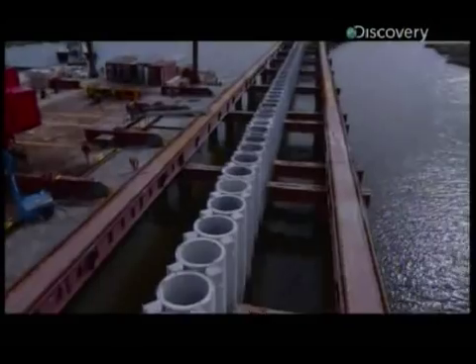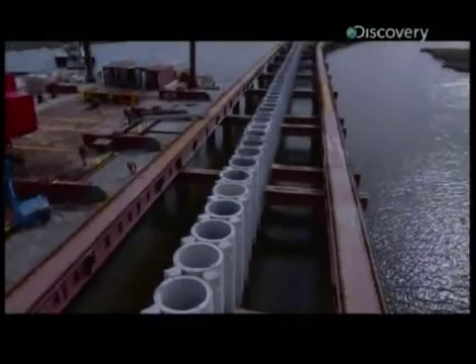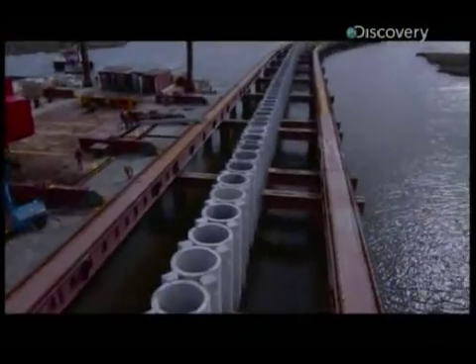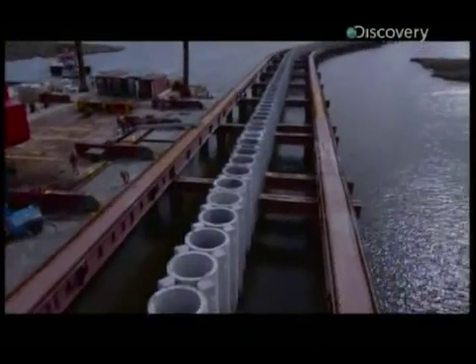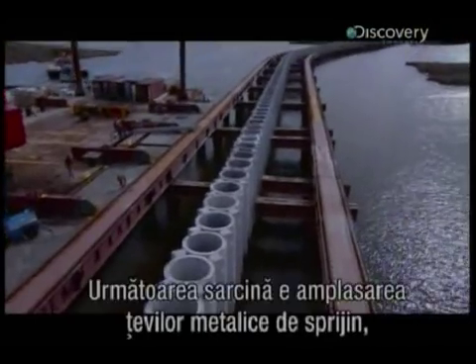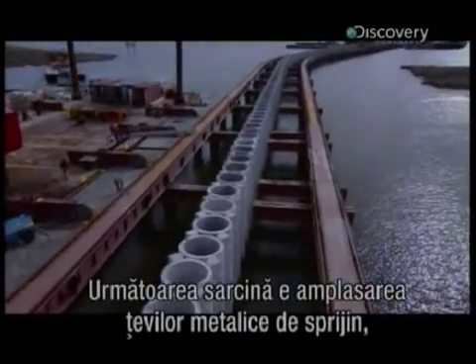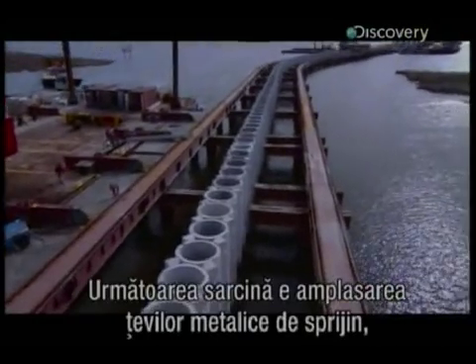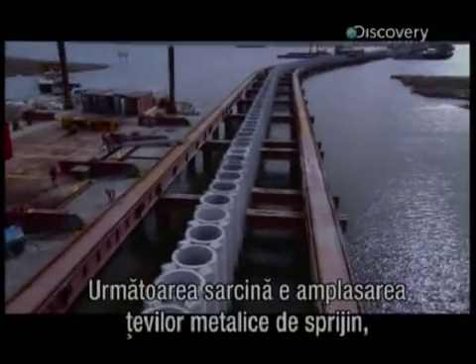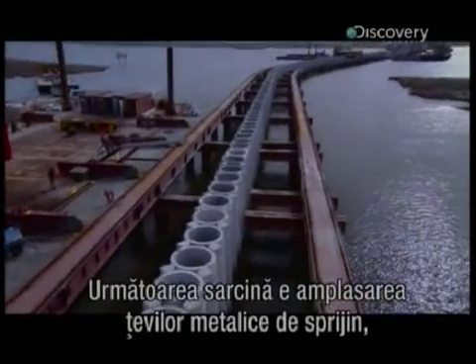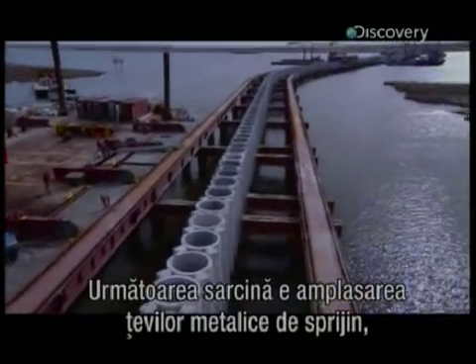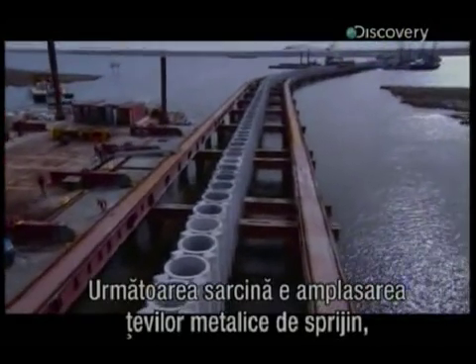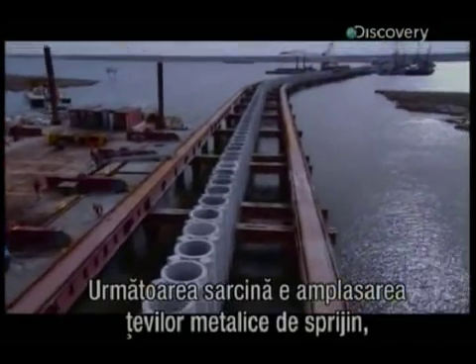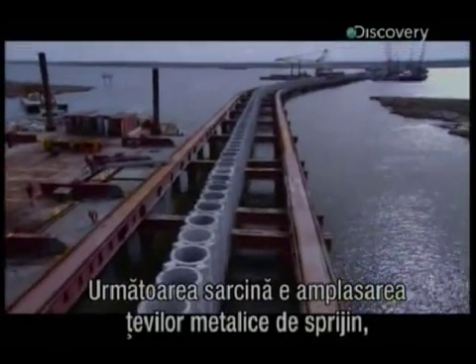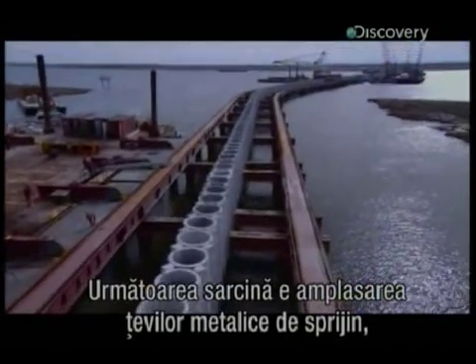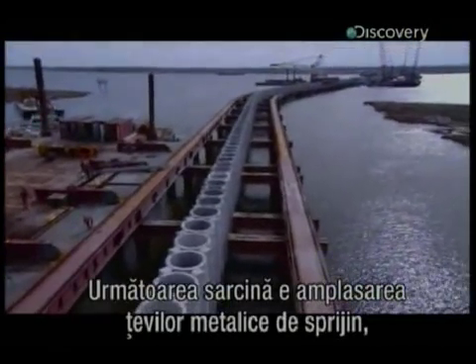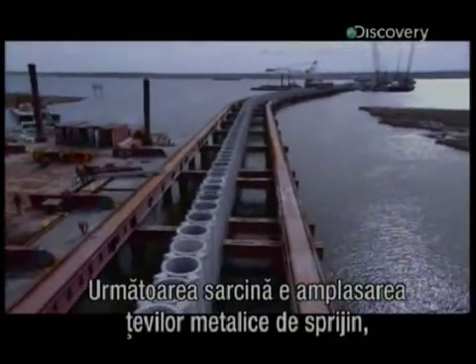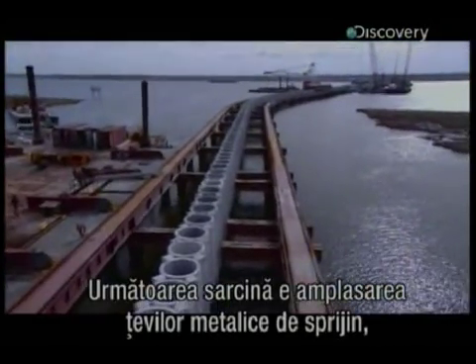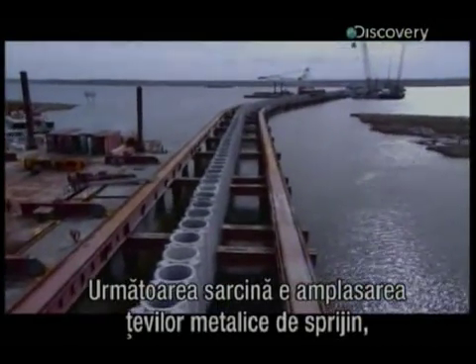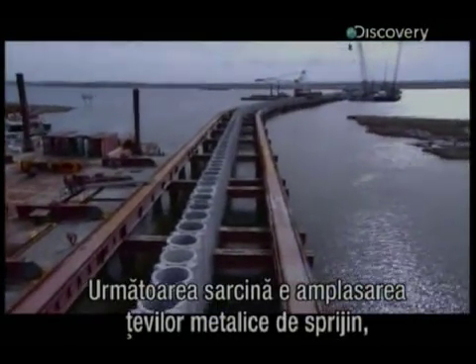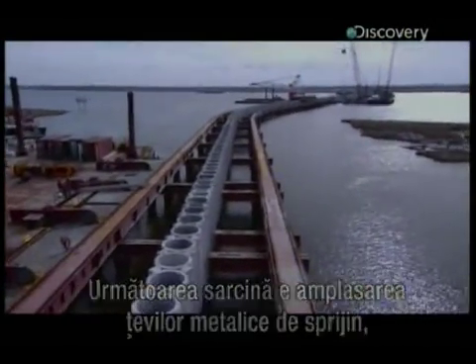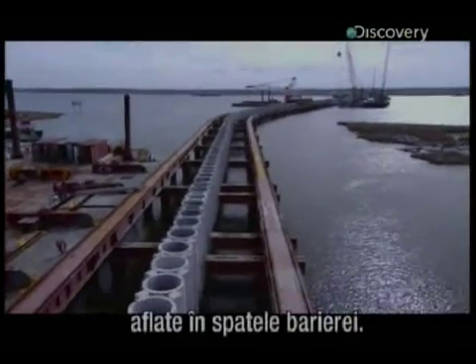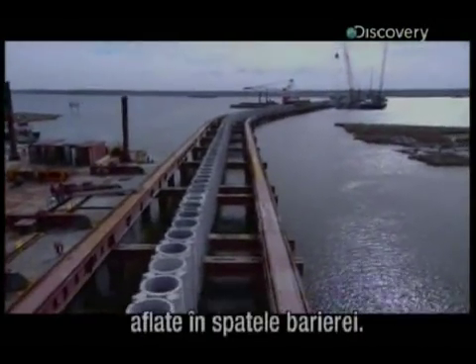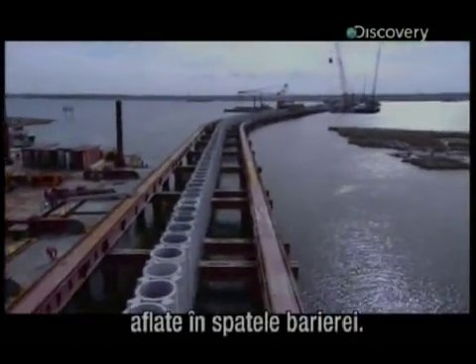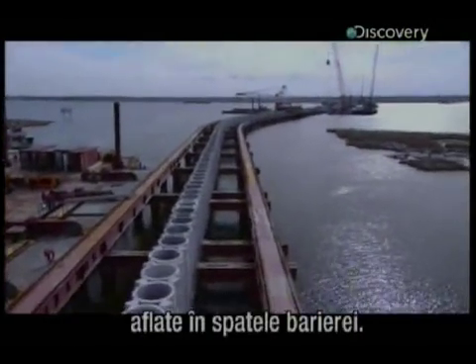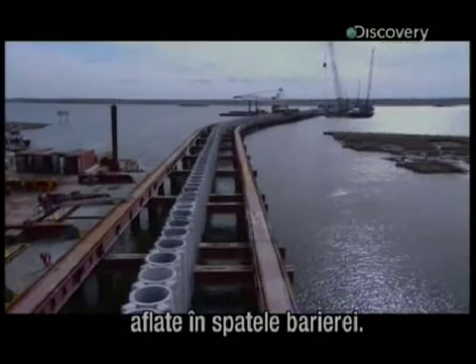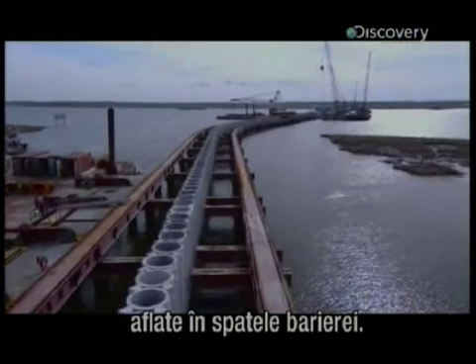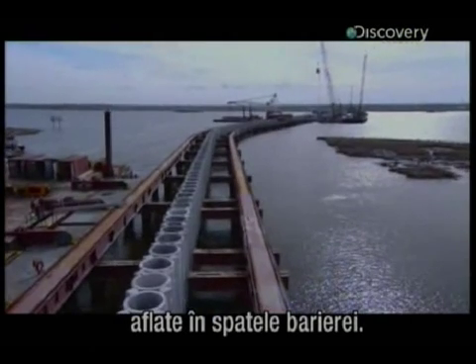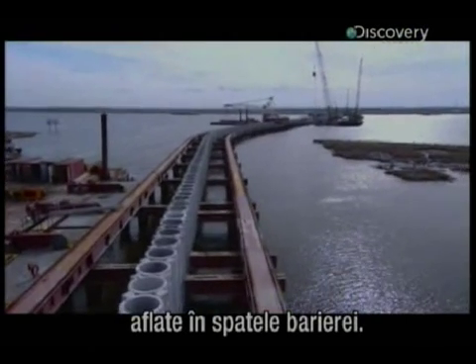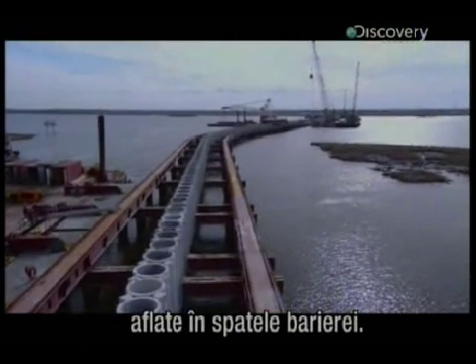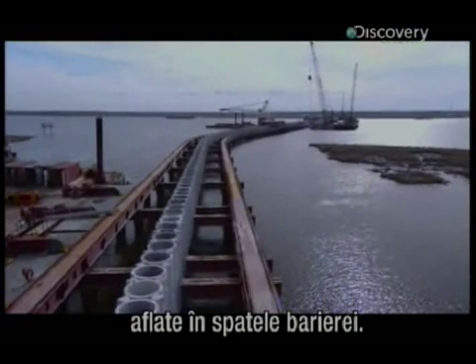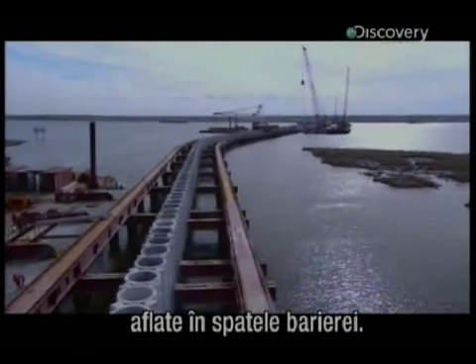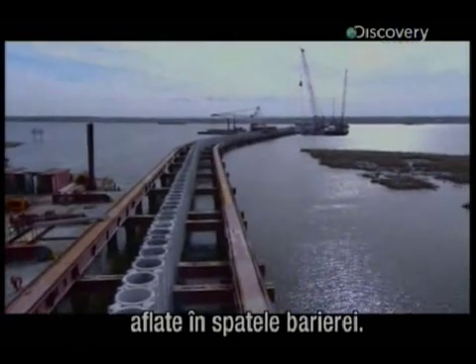The next challenge is to plant the huge supporting metal spikes, known as batter piles, which go behind the barrier.